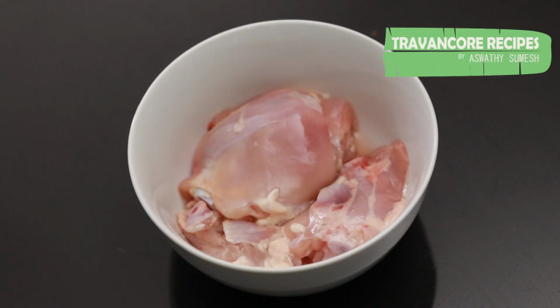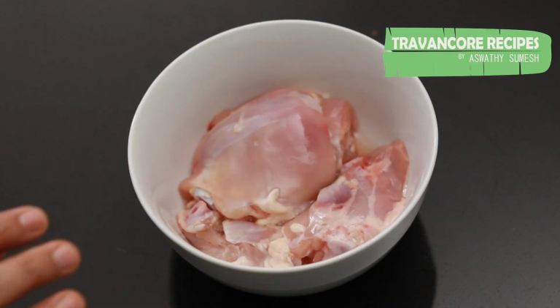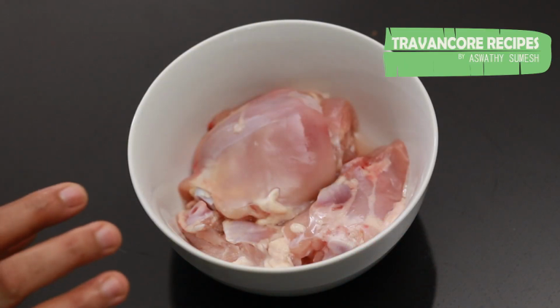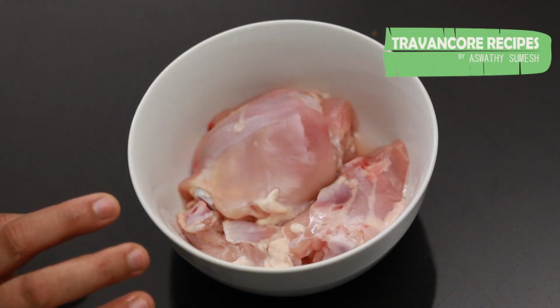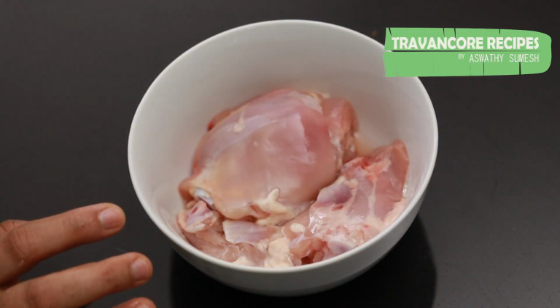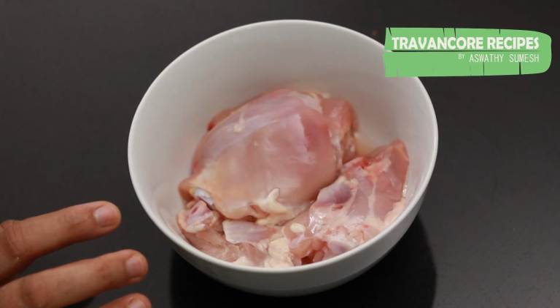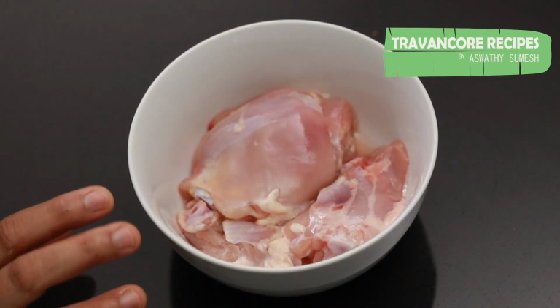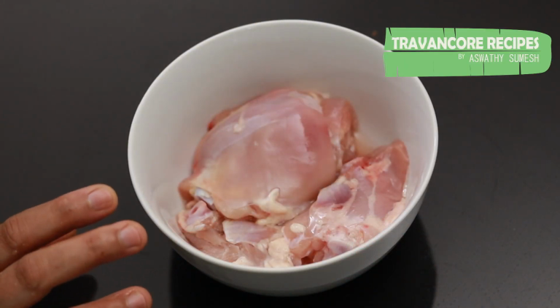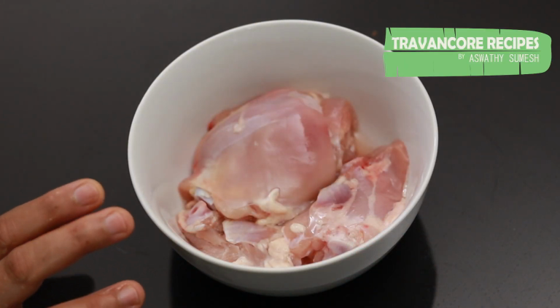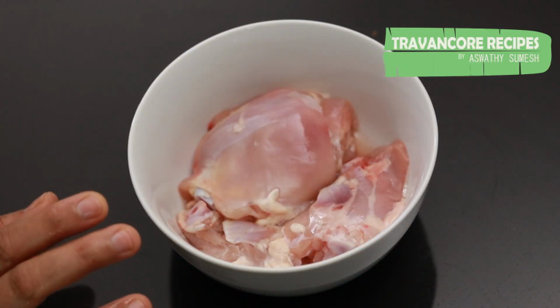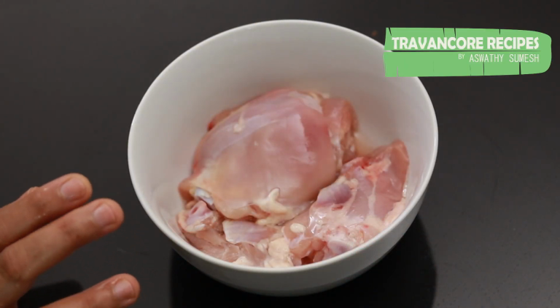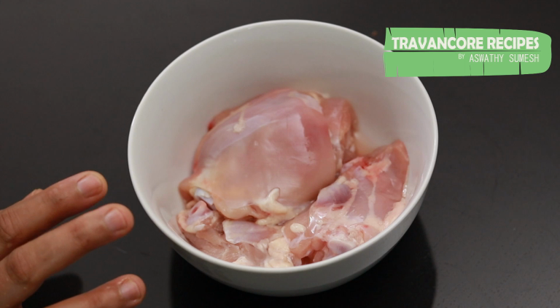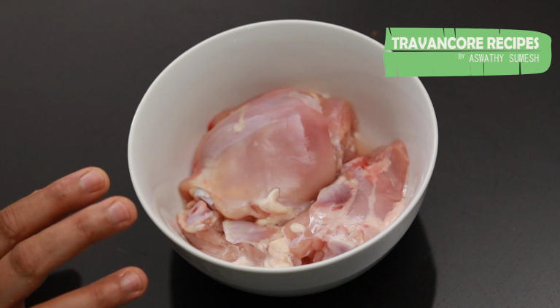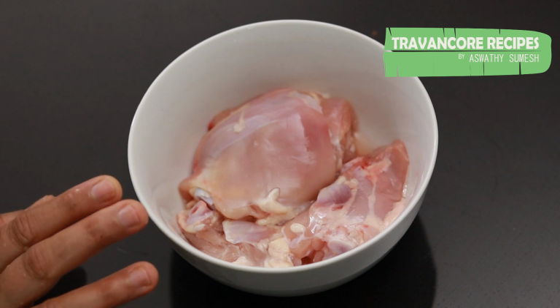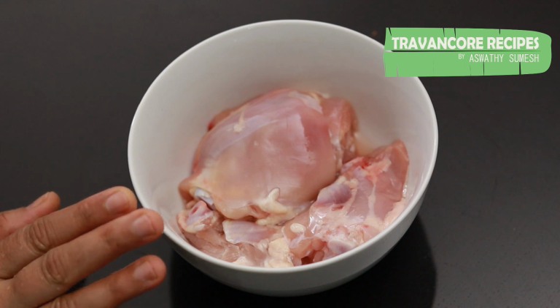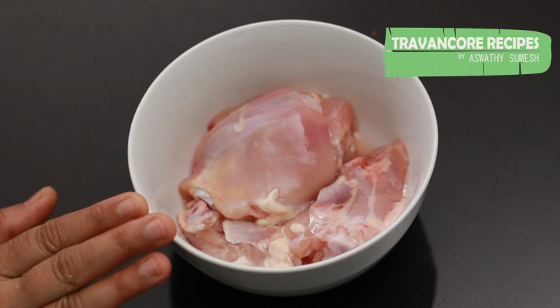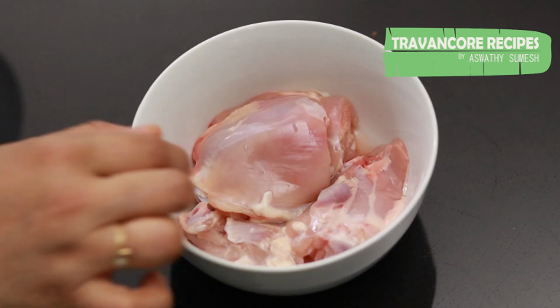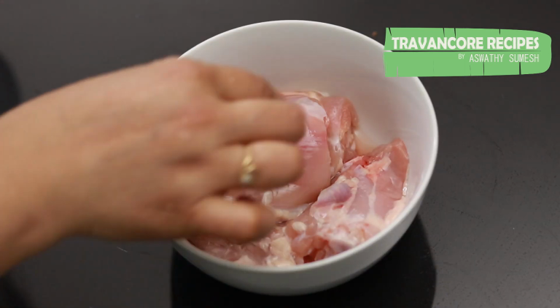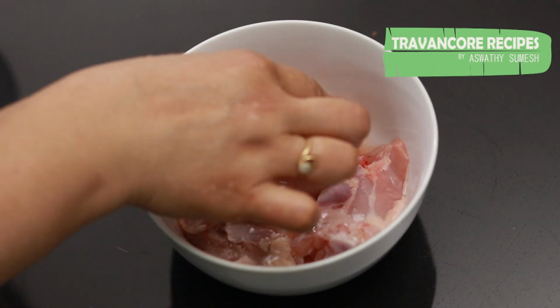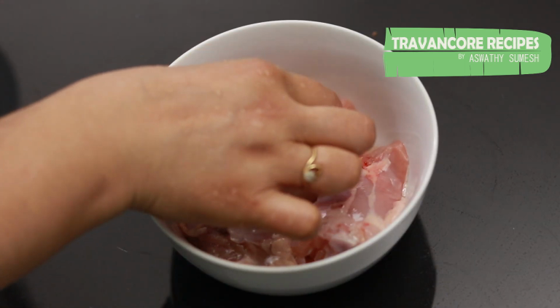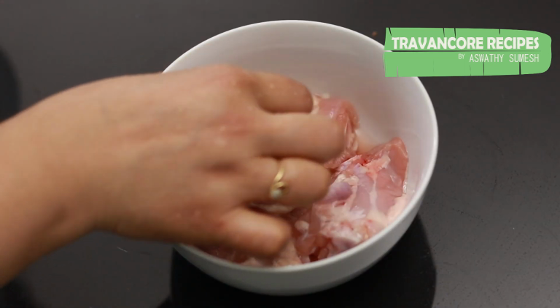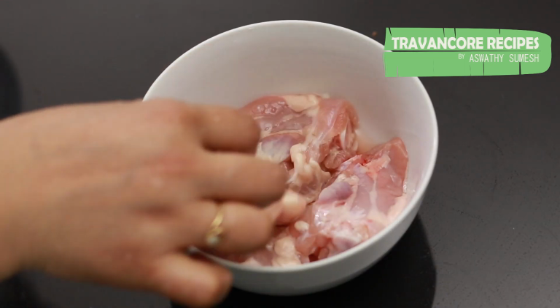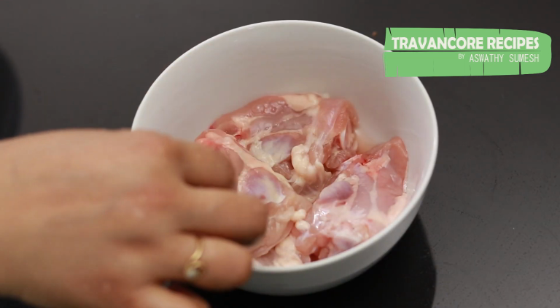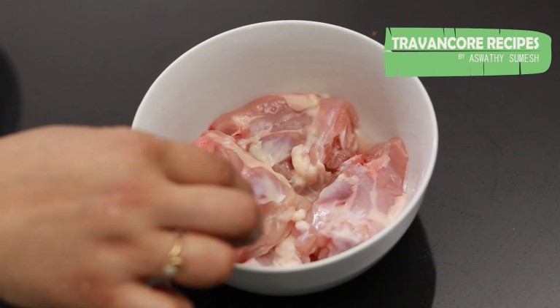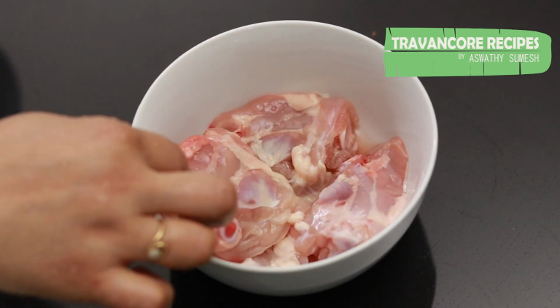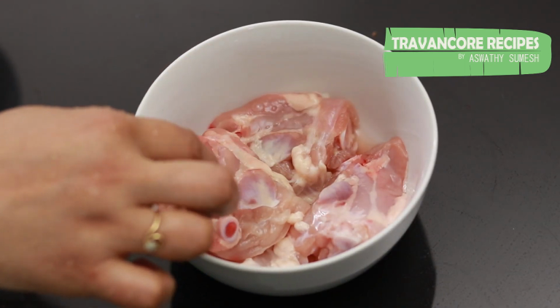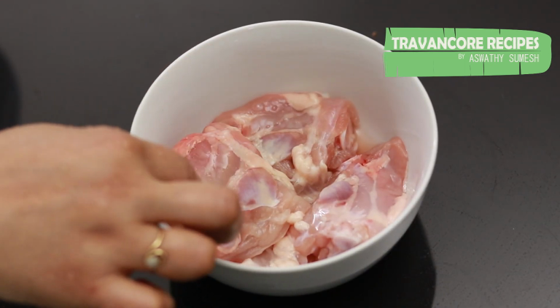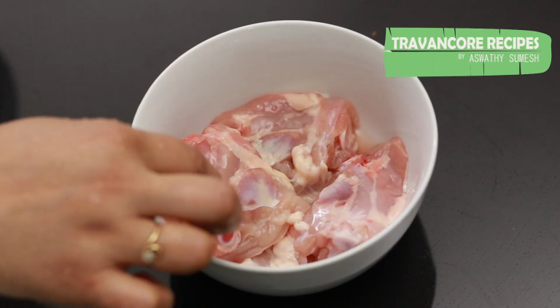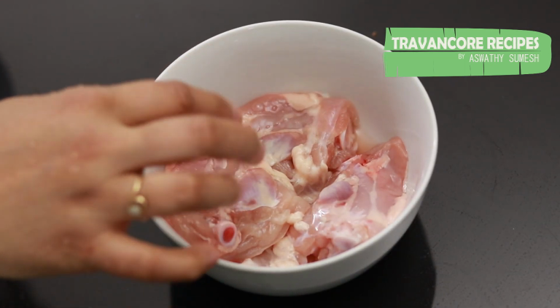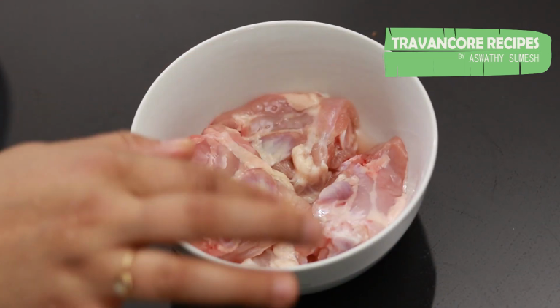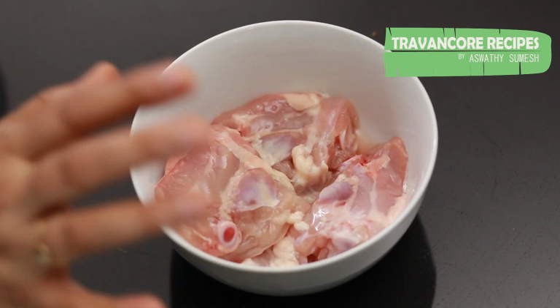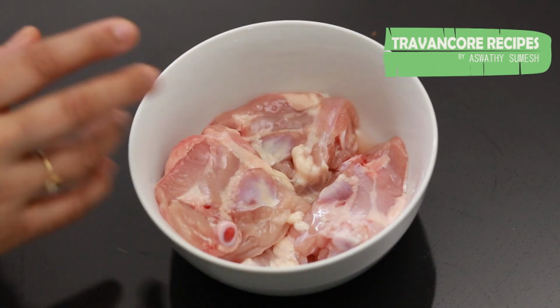We have 250g chicken thighs. We have 4 pieces of chicken. We have to clean the skin.